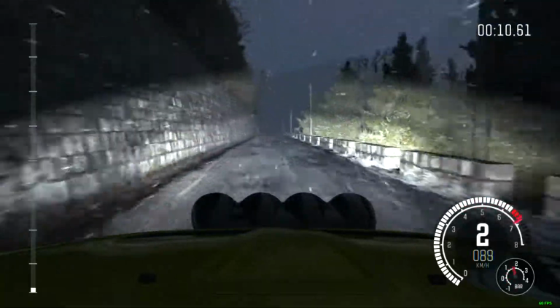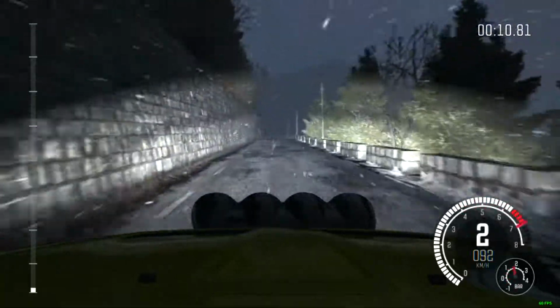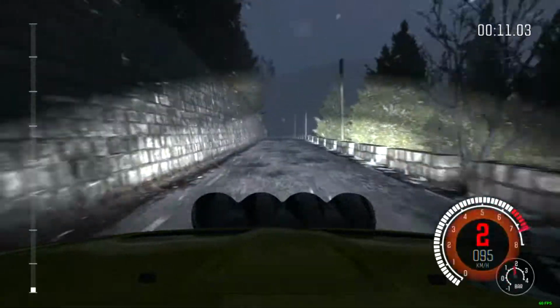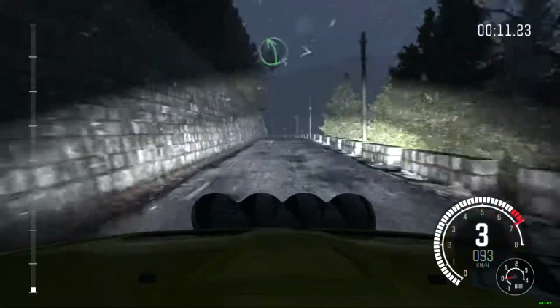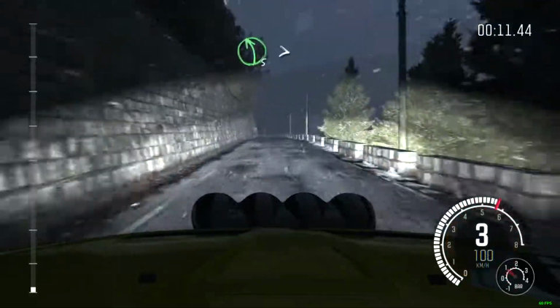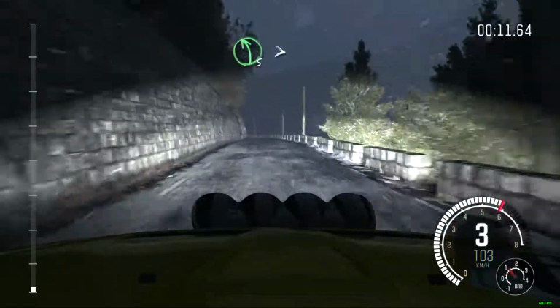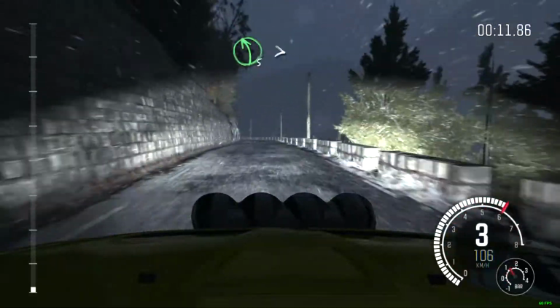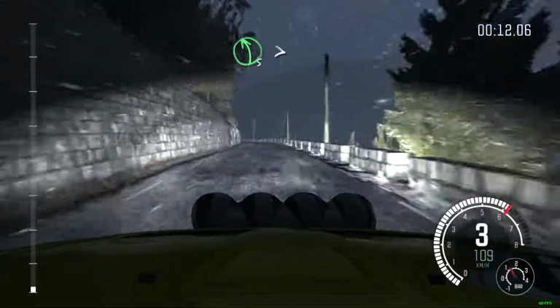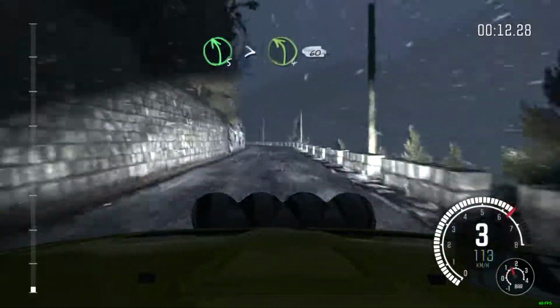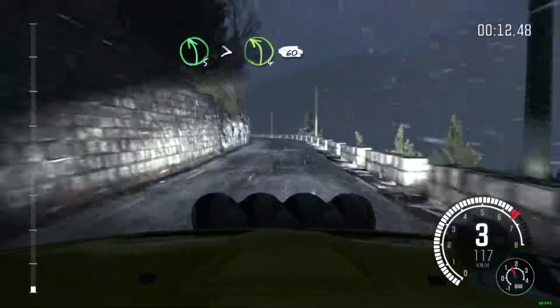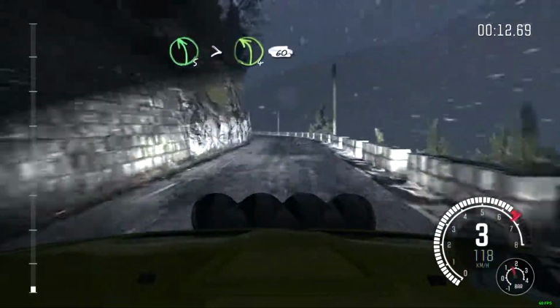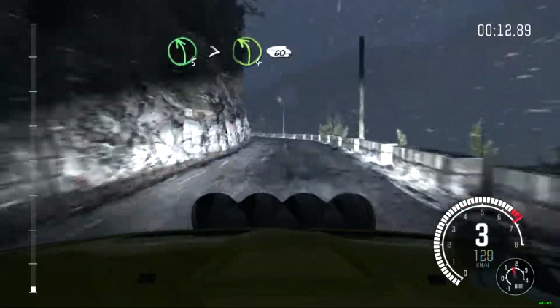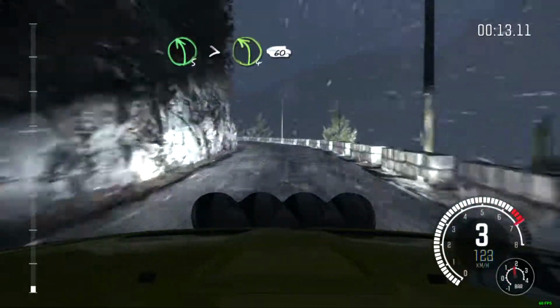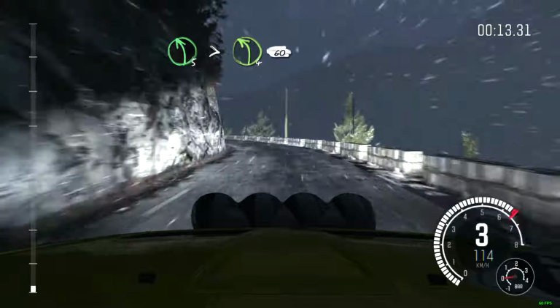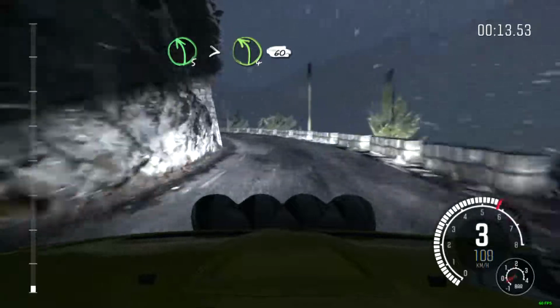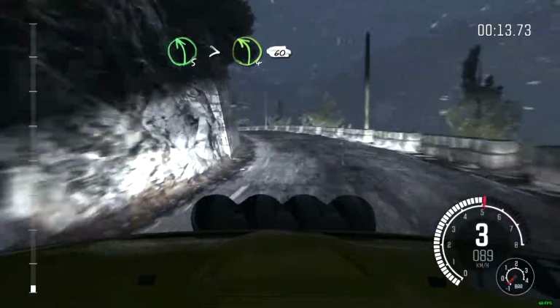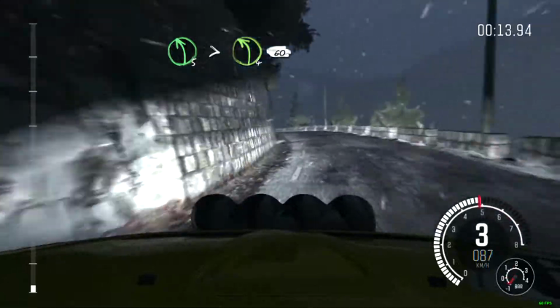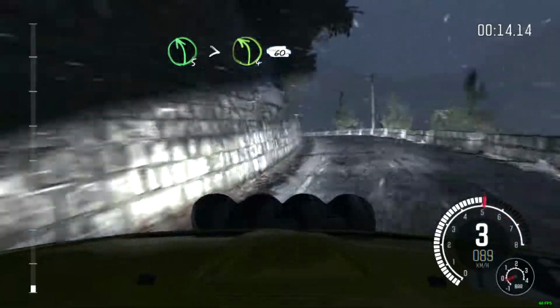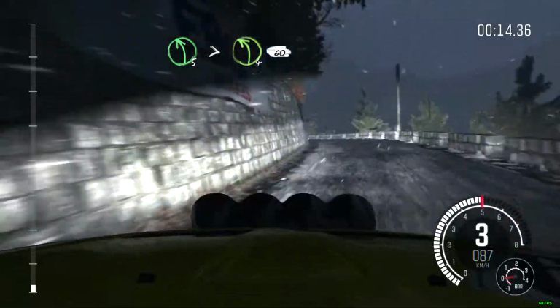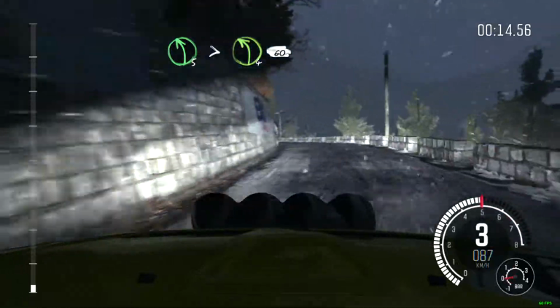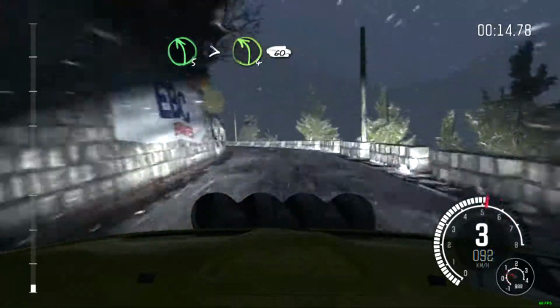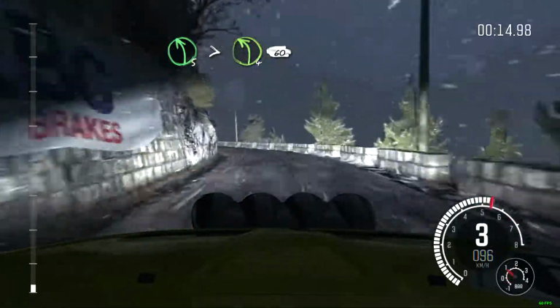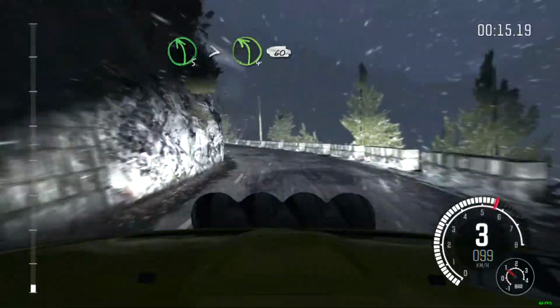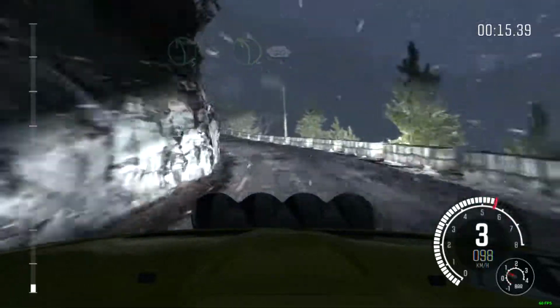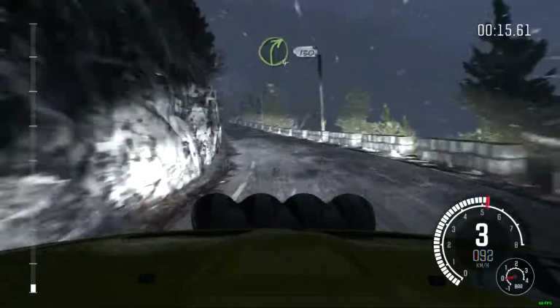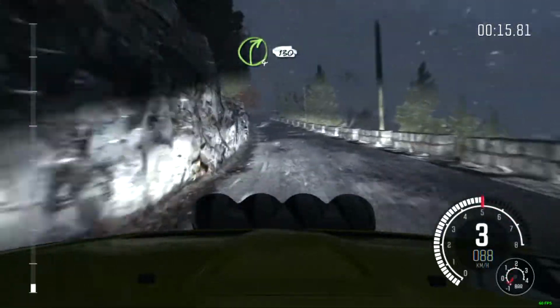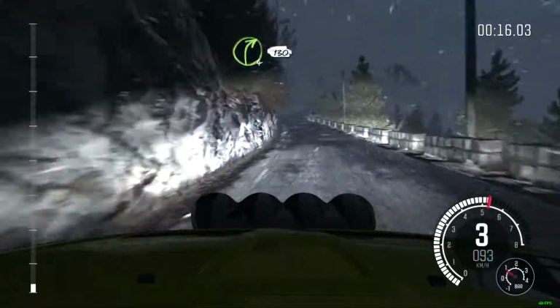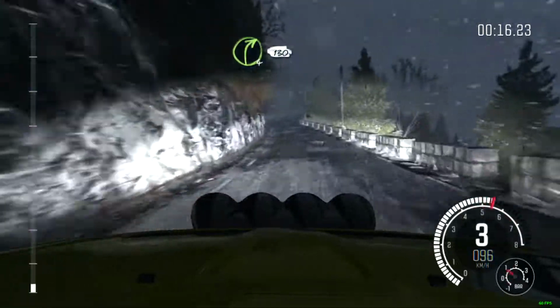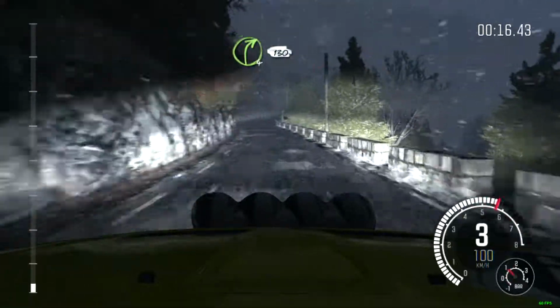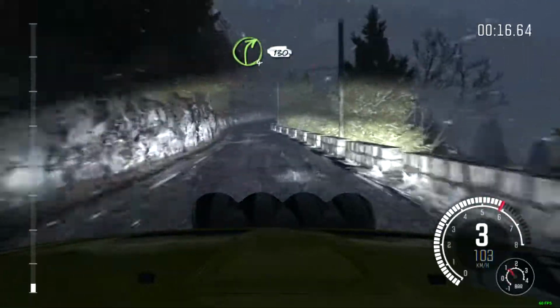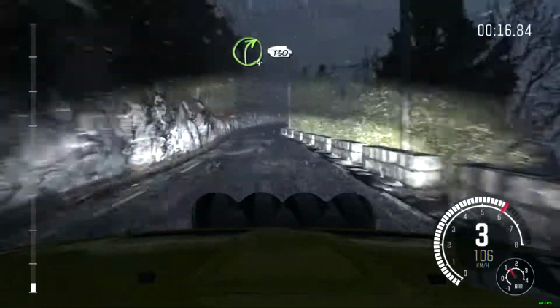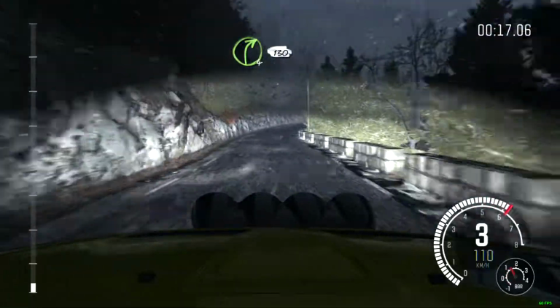Left 5, long, tights to 4, 60. Right 4, long, 130 over crest.